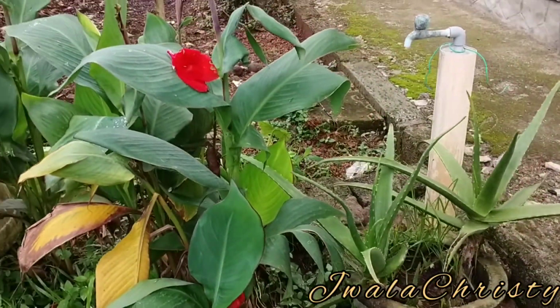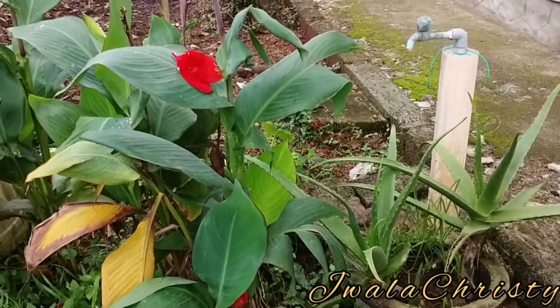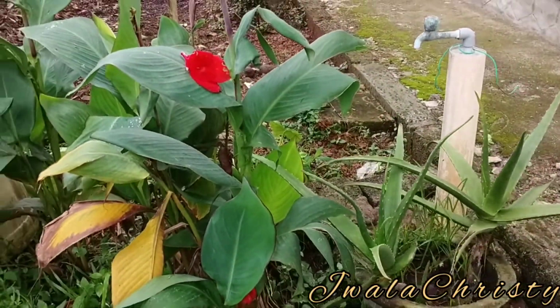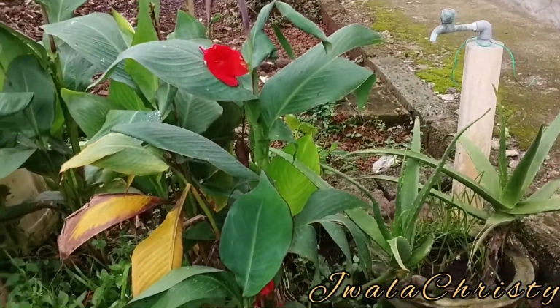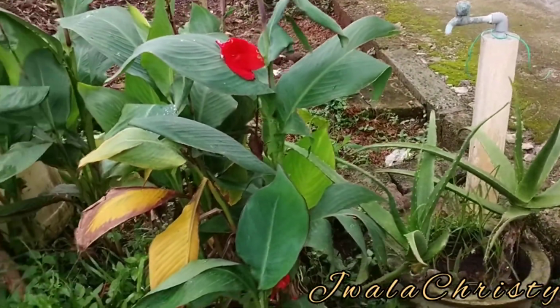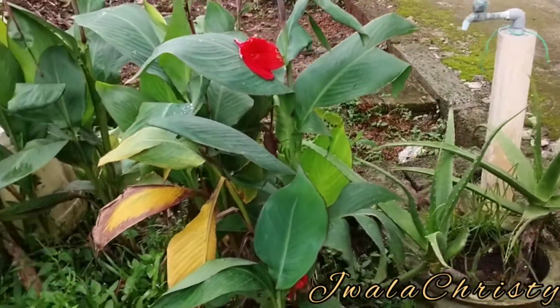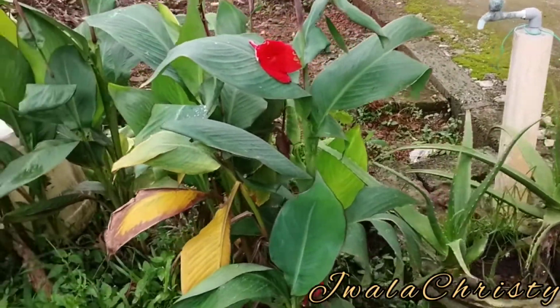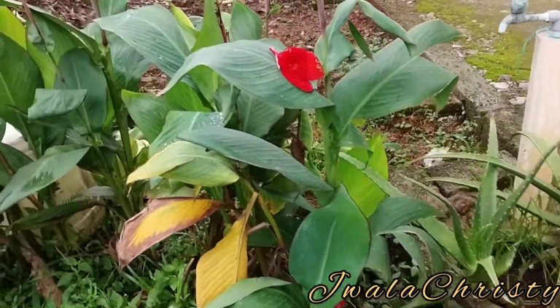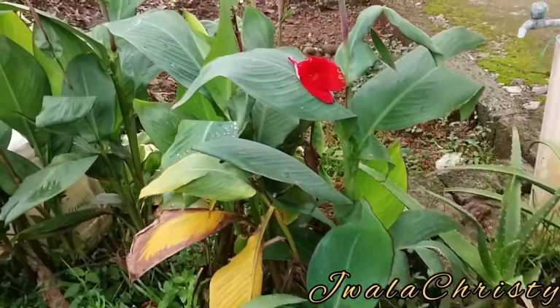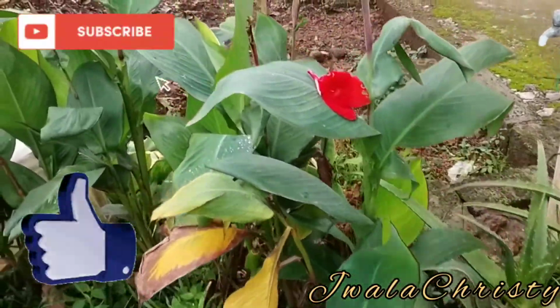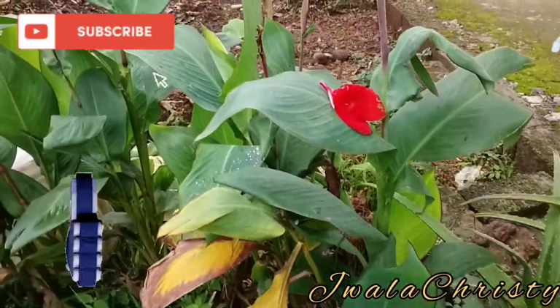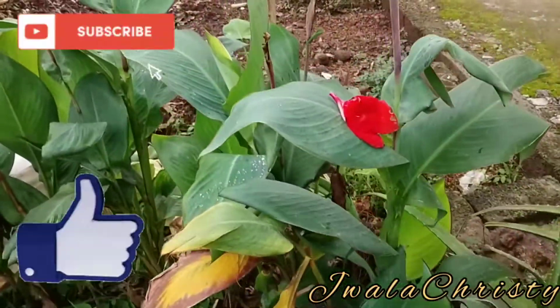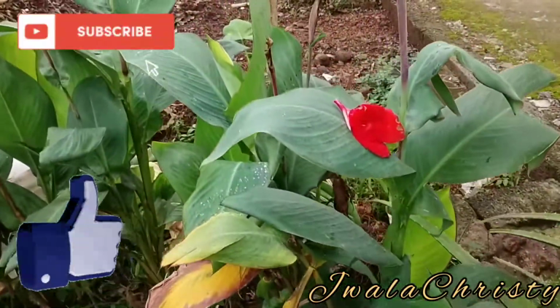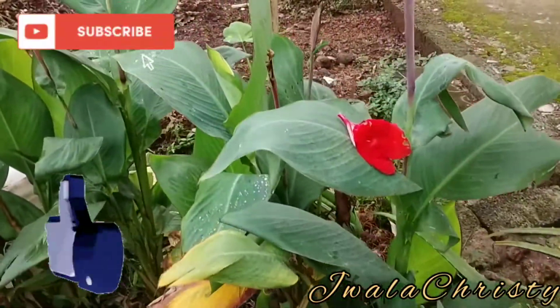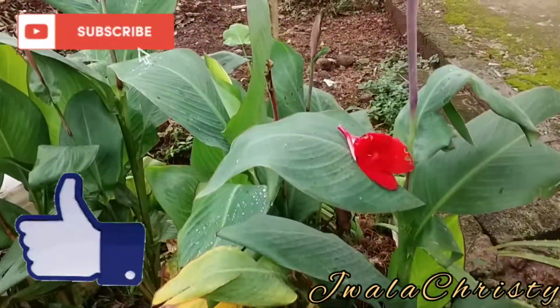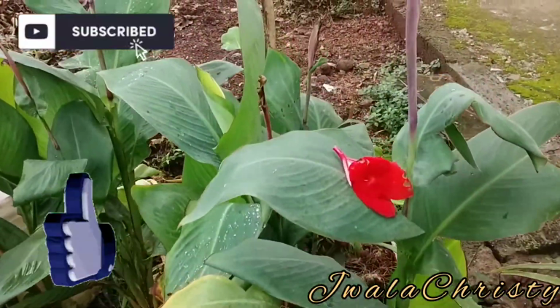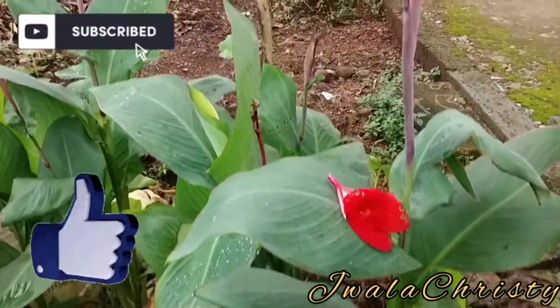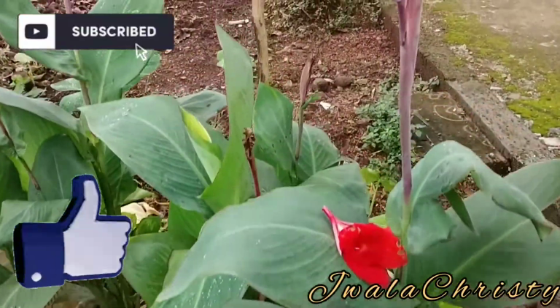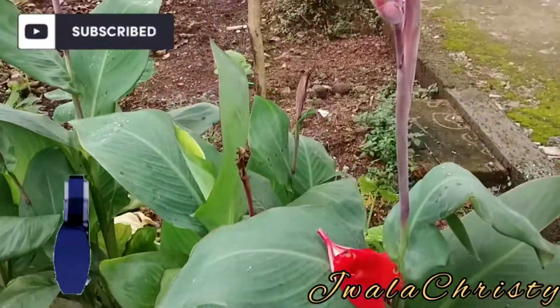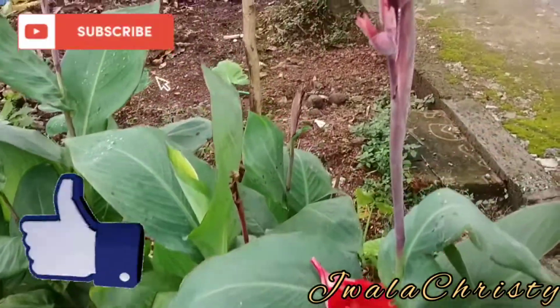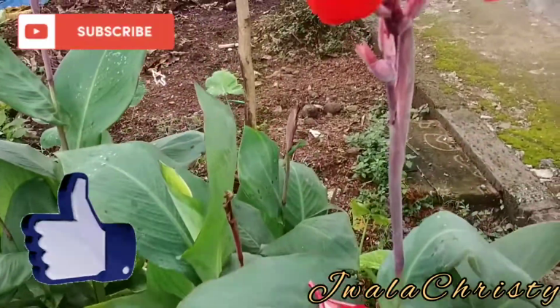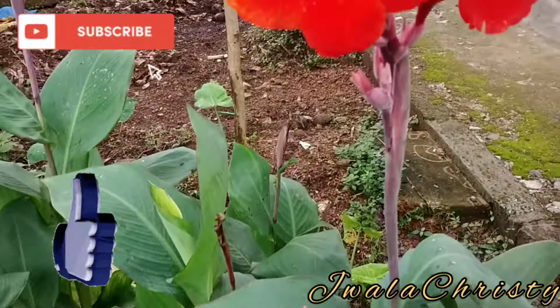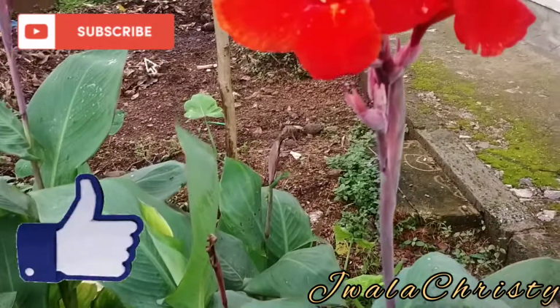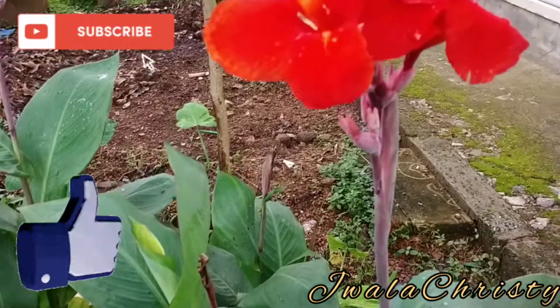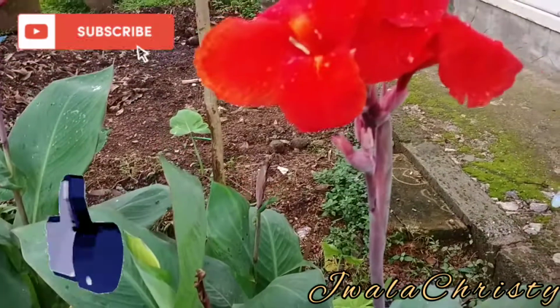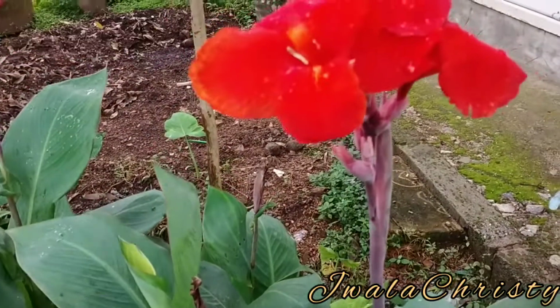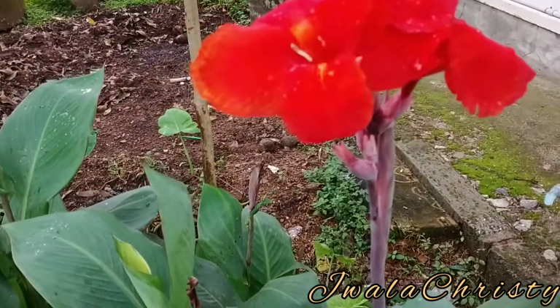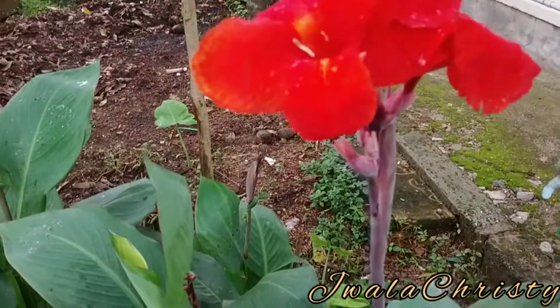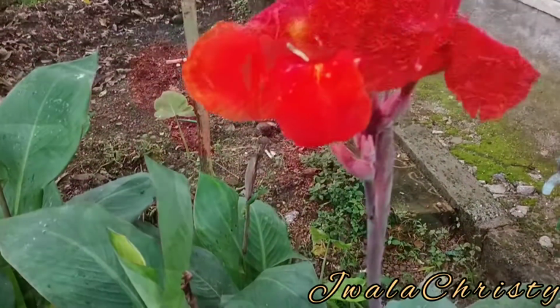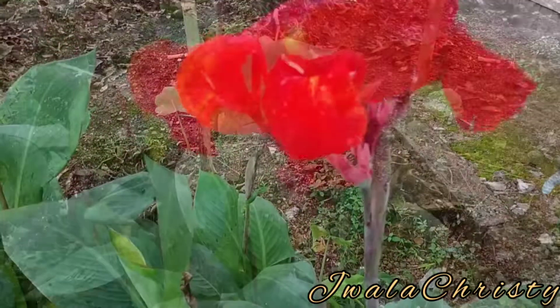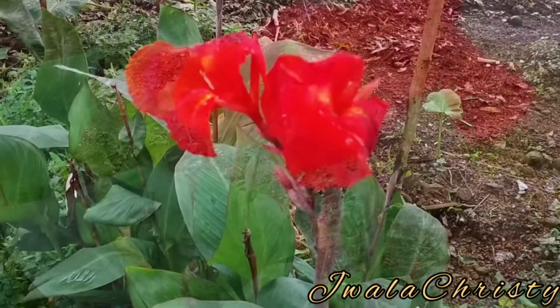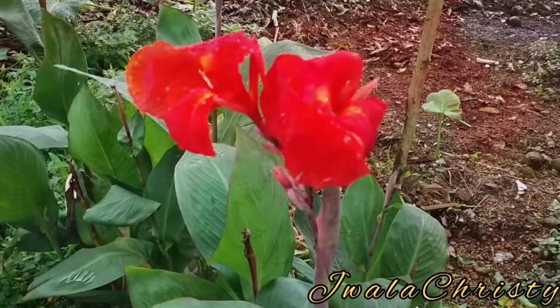And guys, if you know the name of this red color flower, please comment in the chat box.